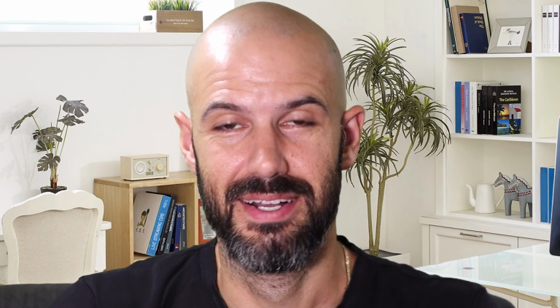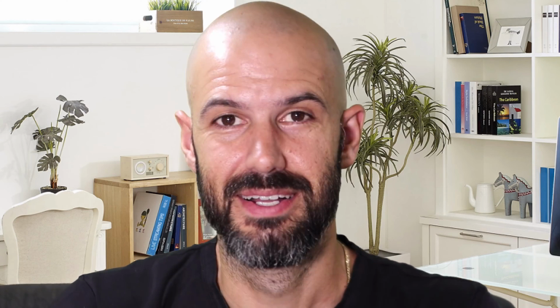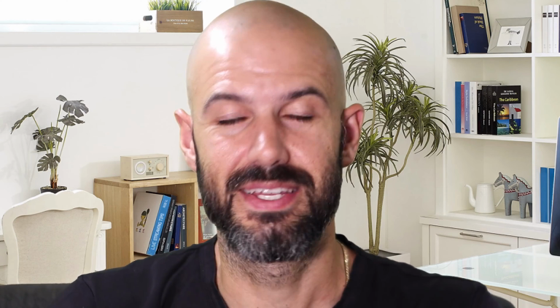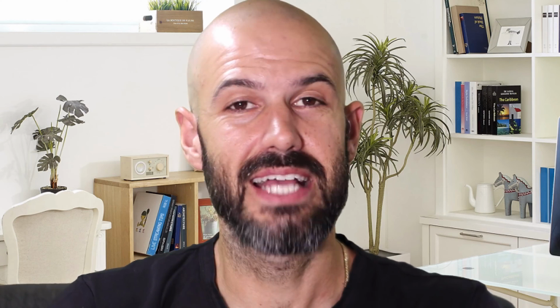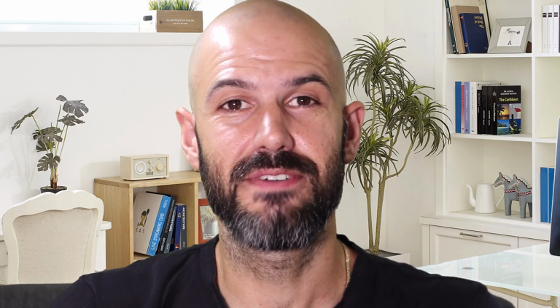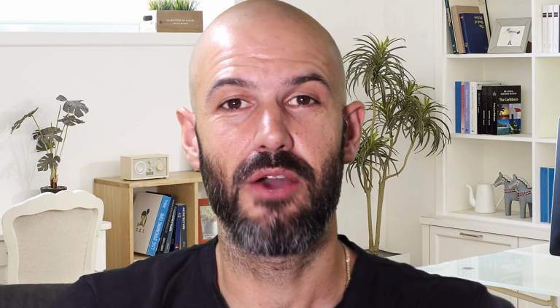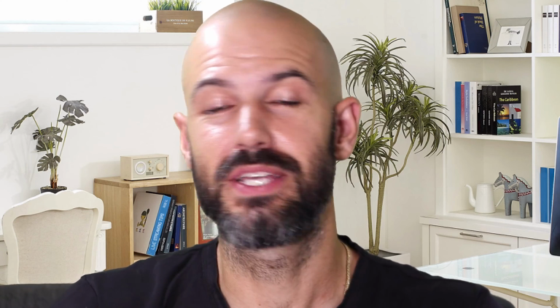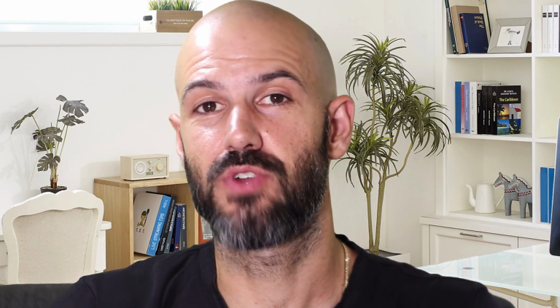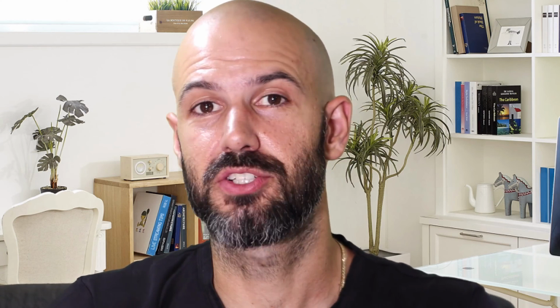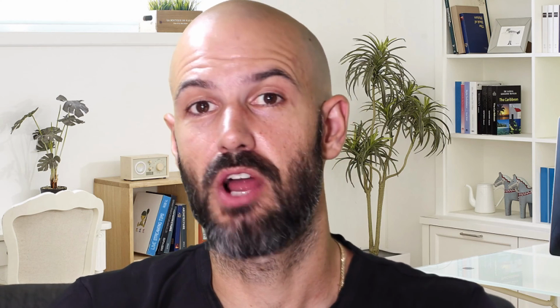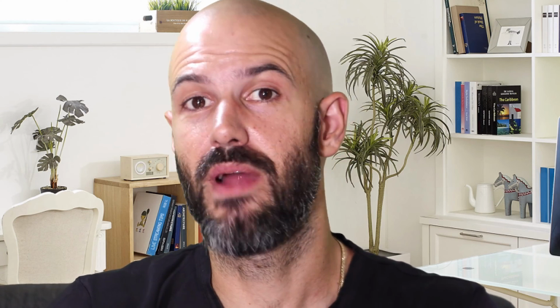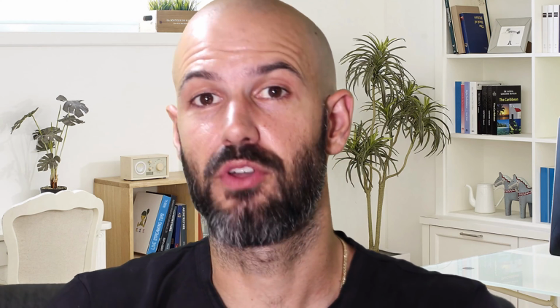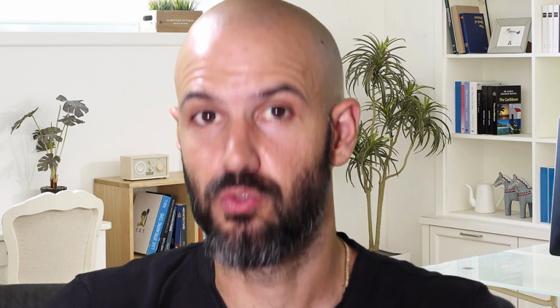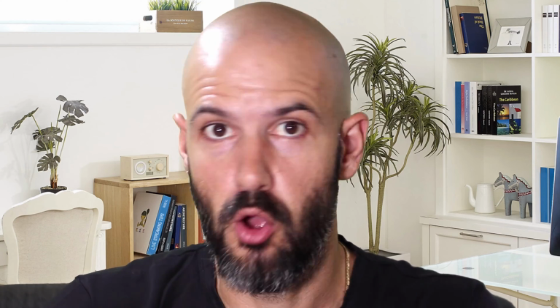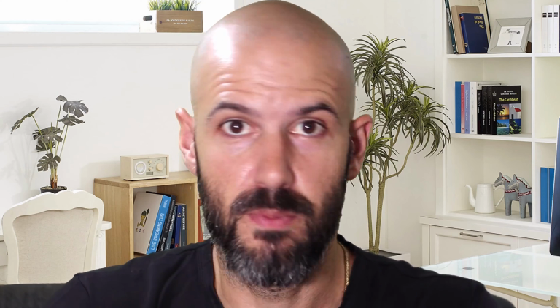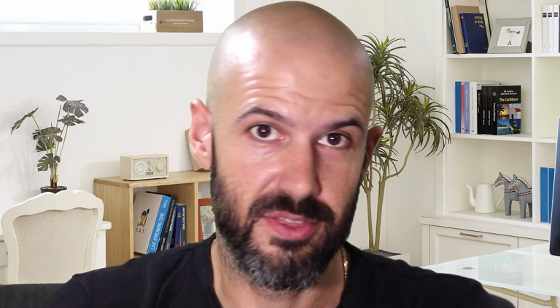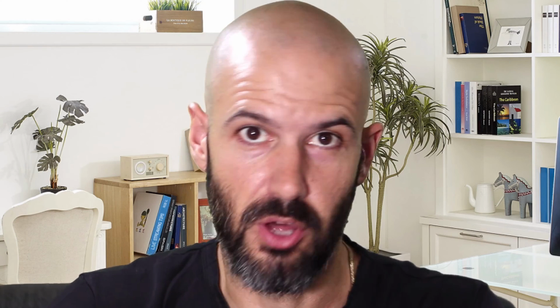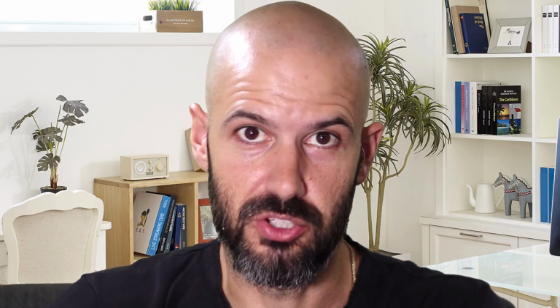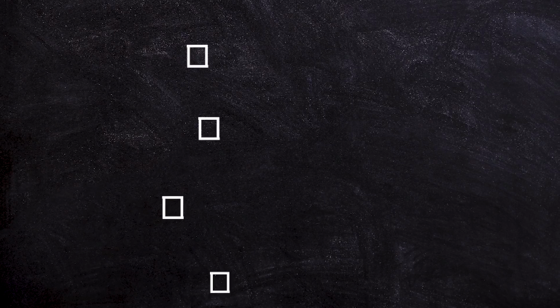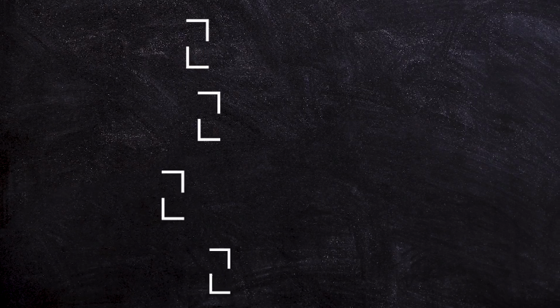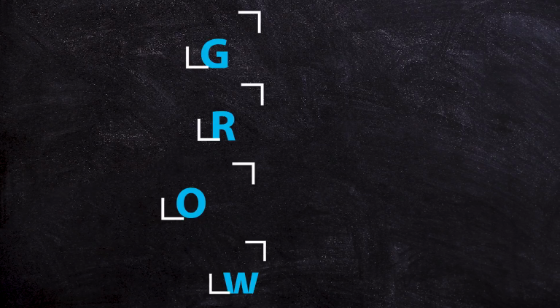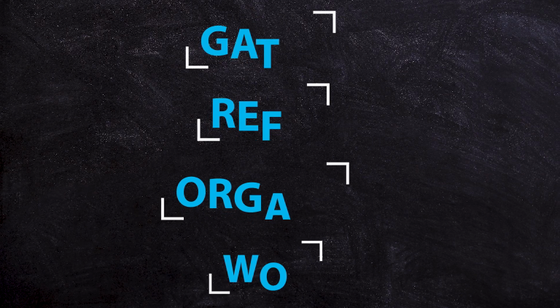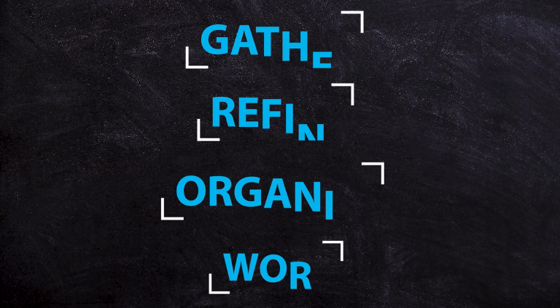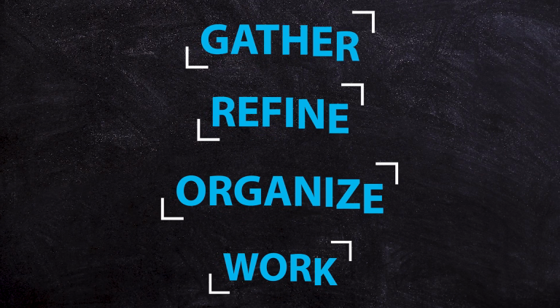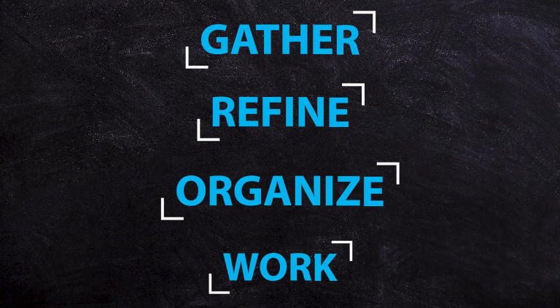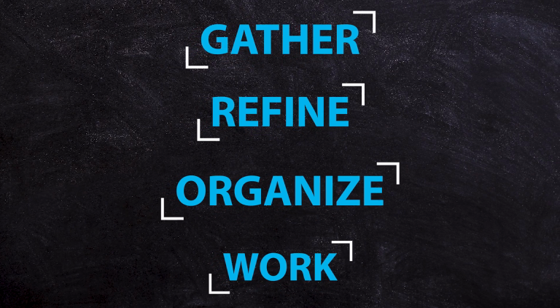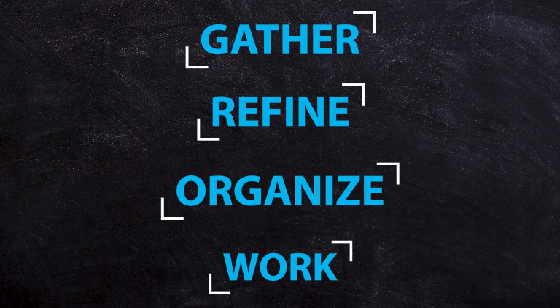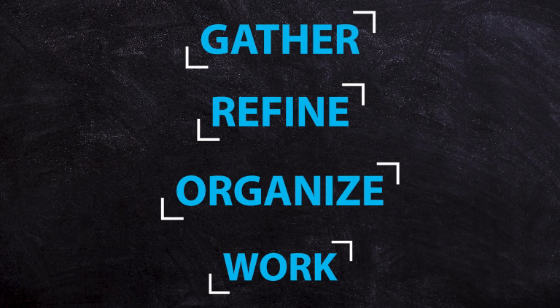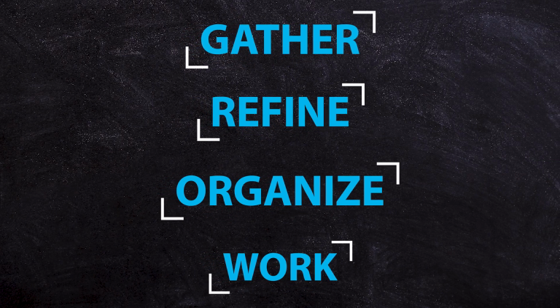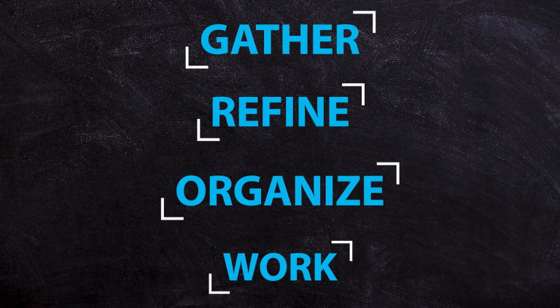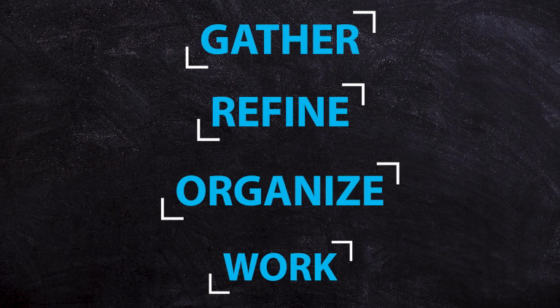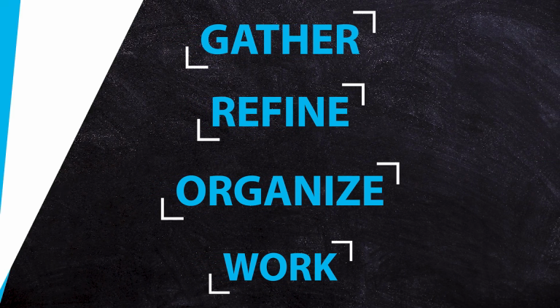Today's video is structured around the GROW methodology: Gather, Refine, Organize, and Work.